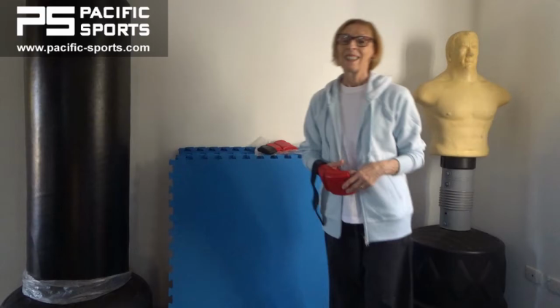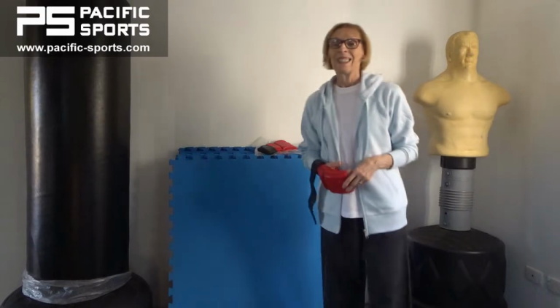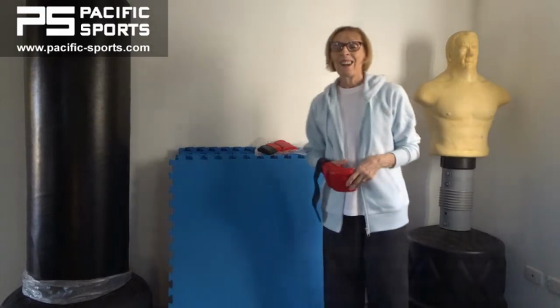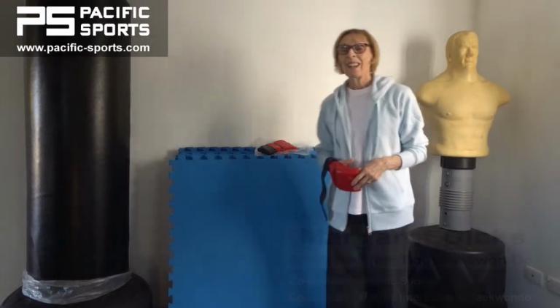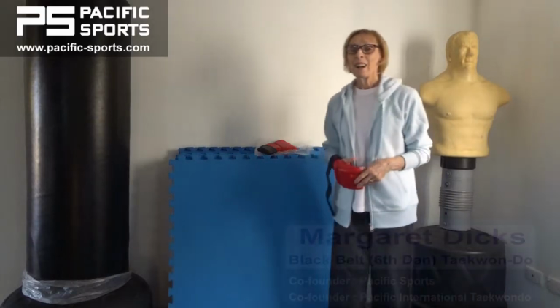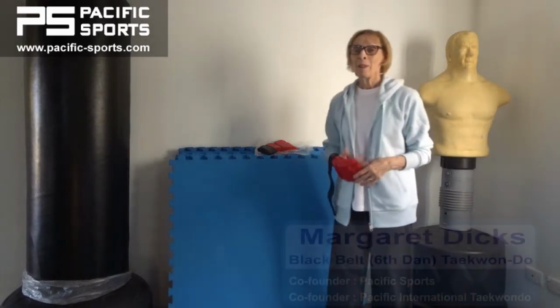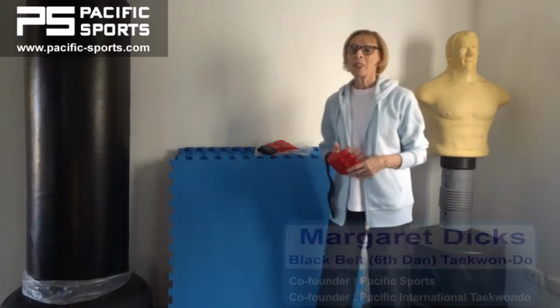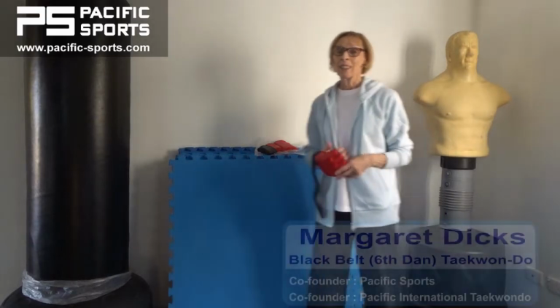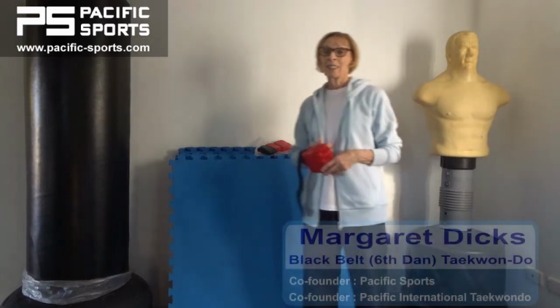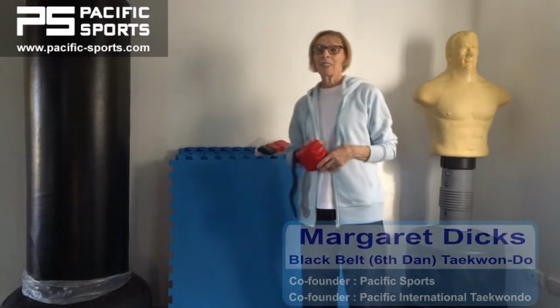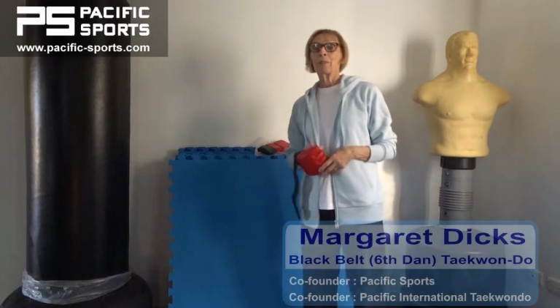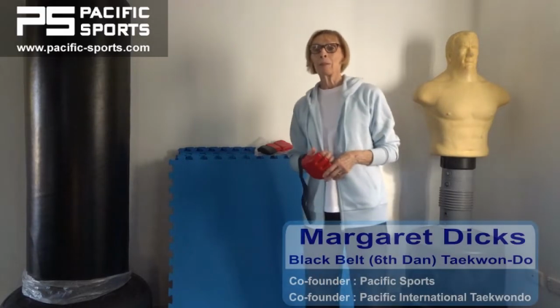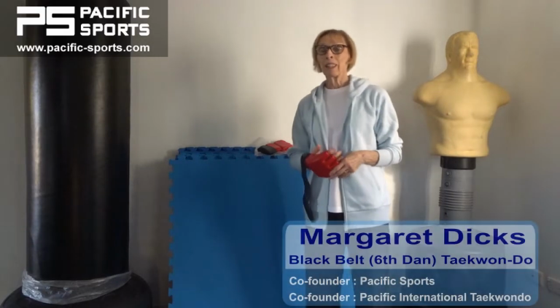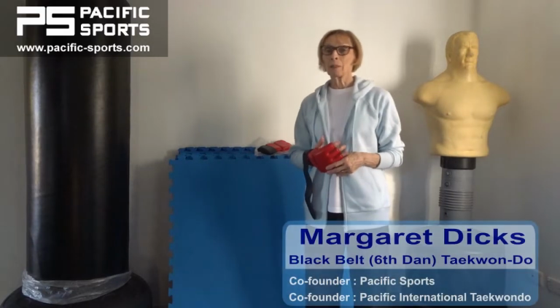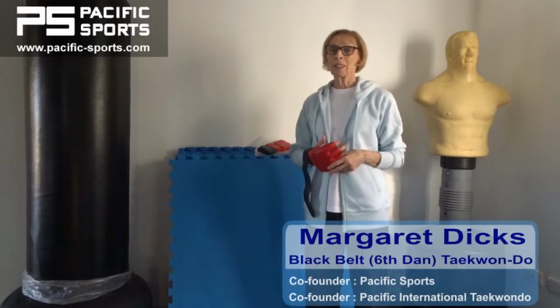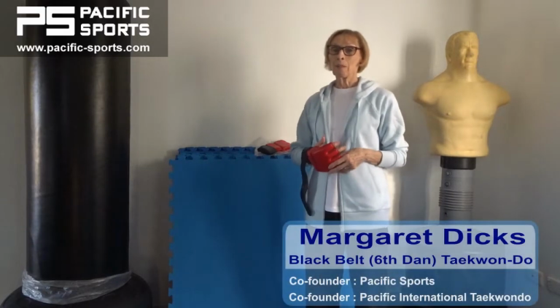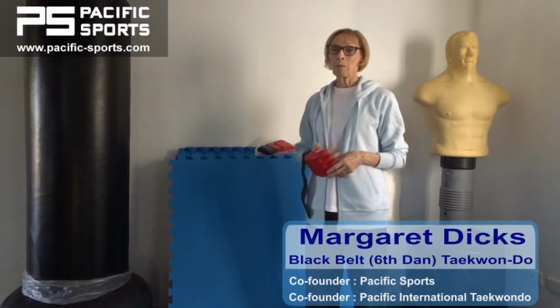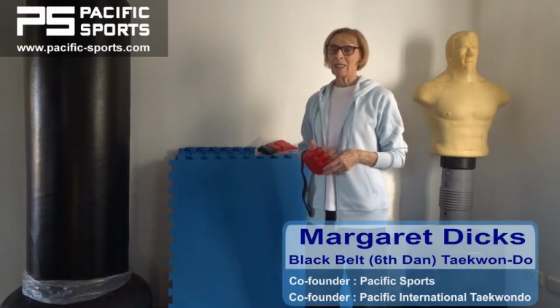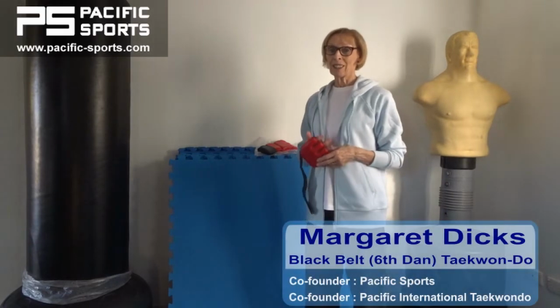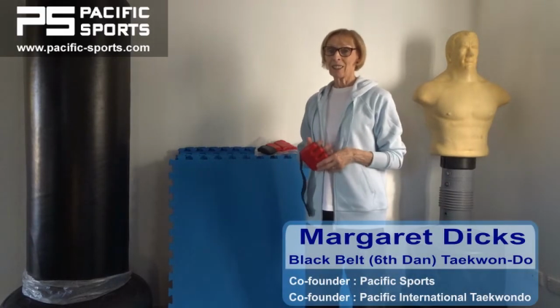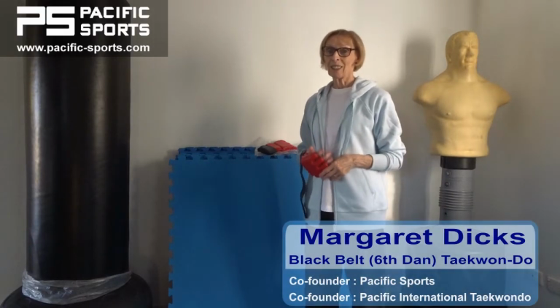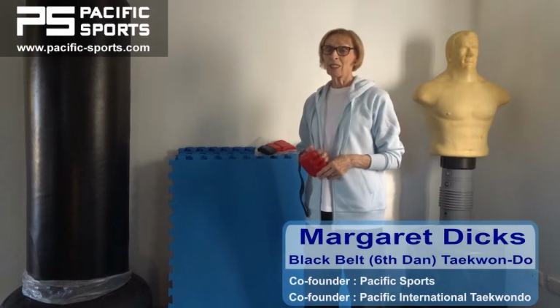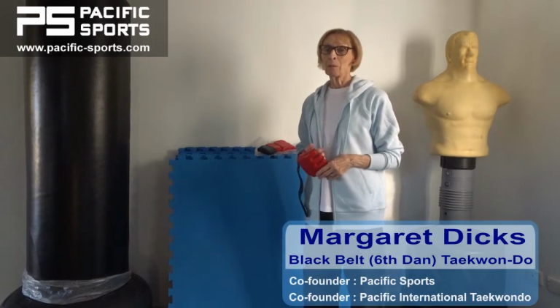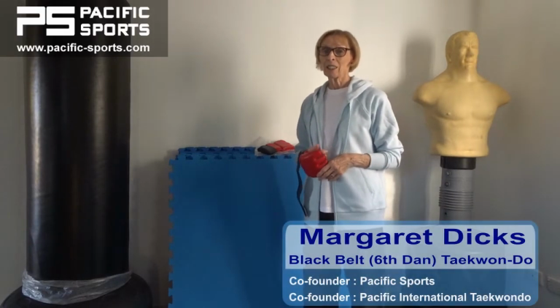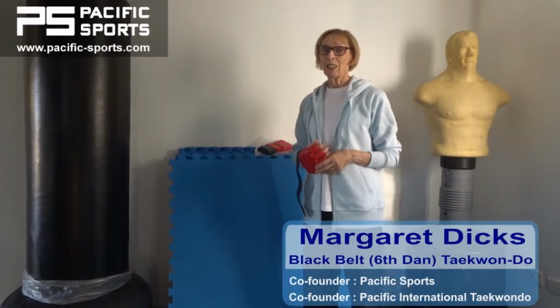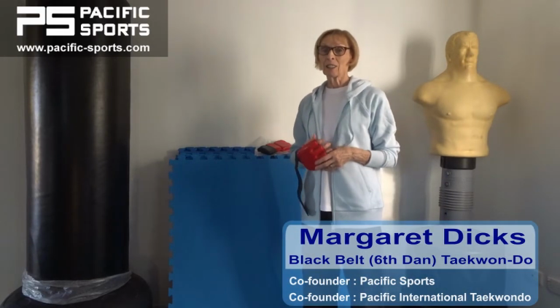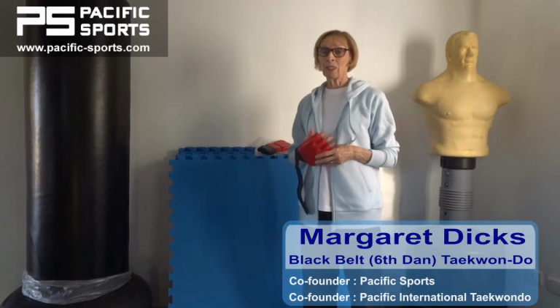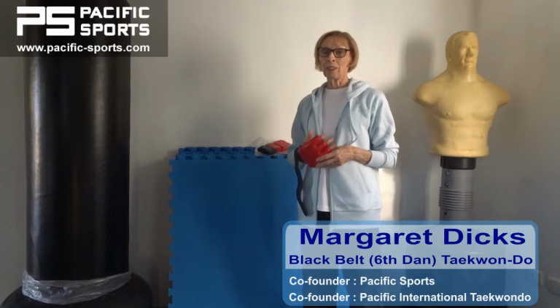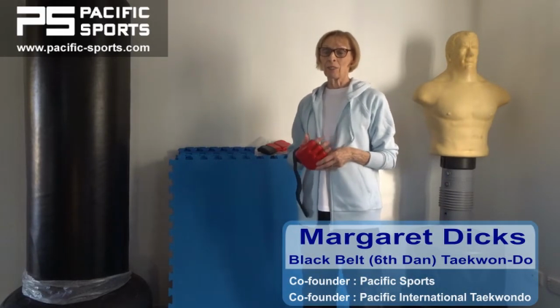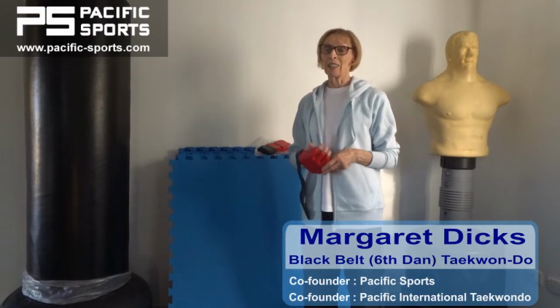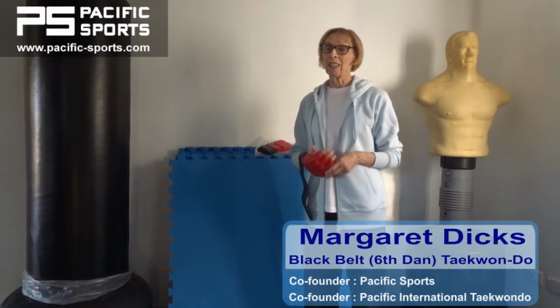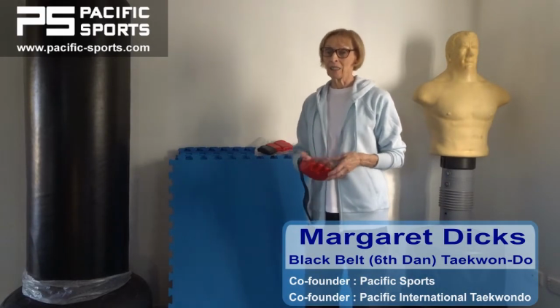Hi, I'm Margaret Dix and with my husband I've been practicing and teaching martial arts for nearly 50 years.